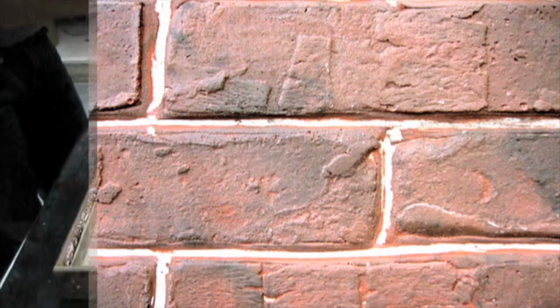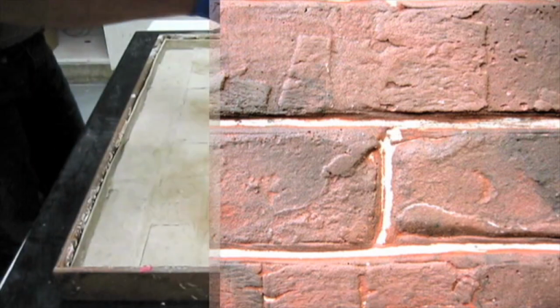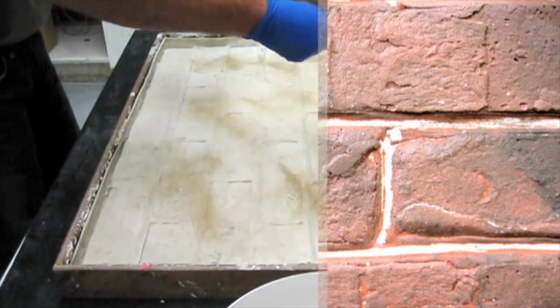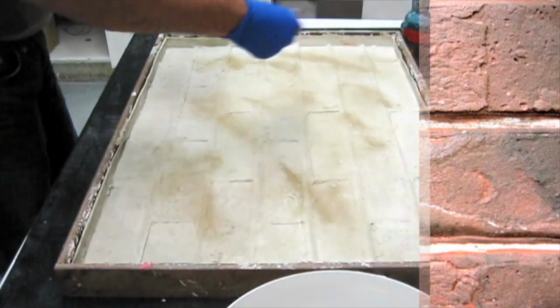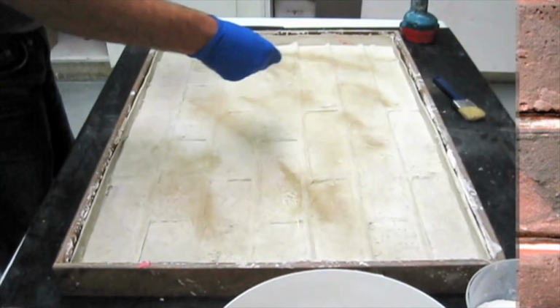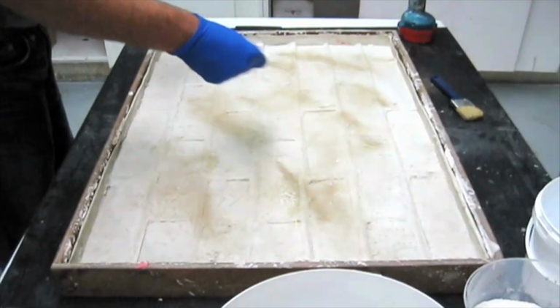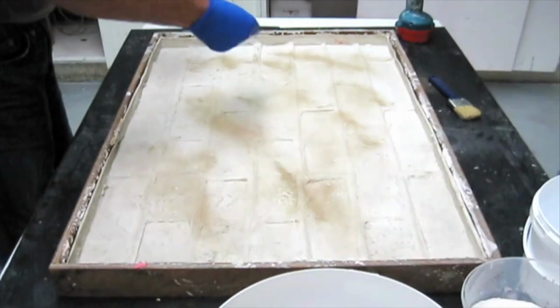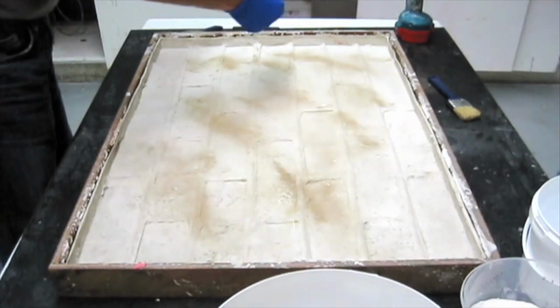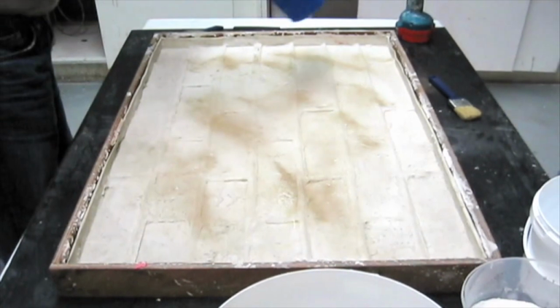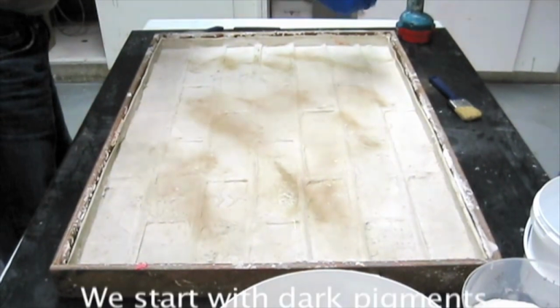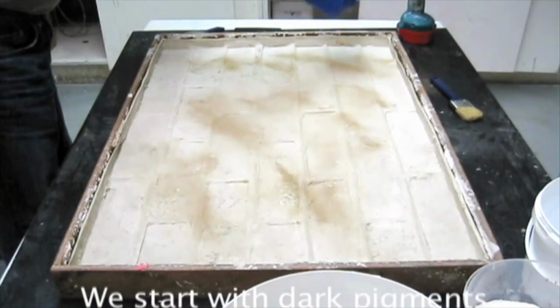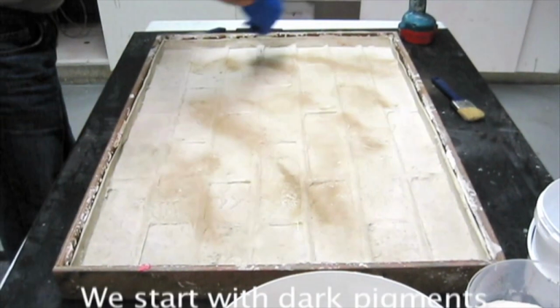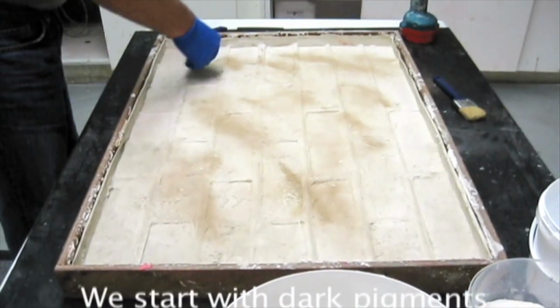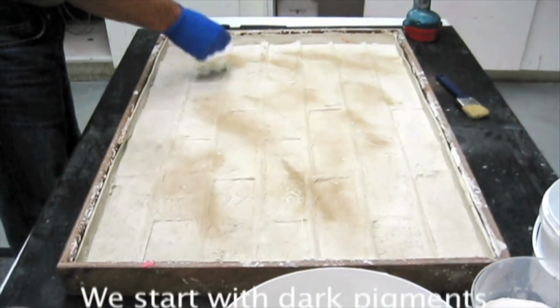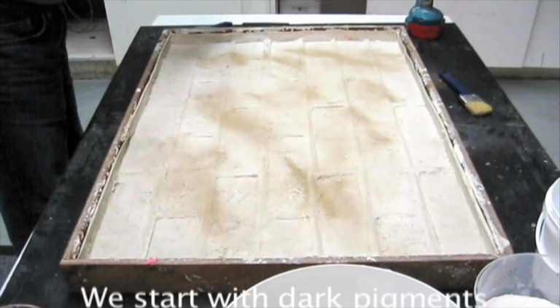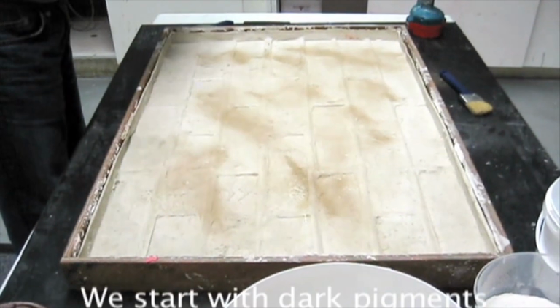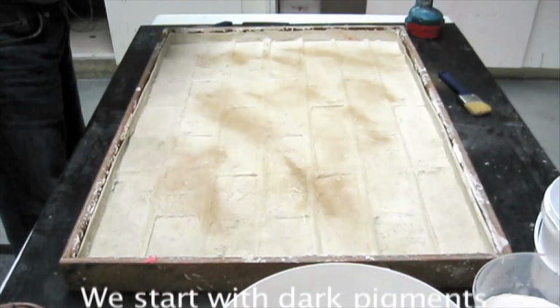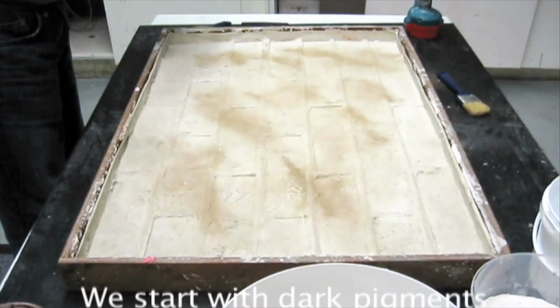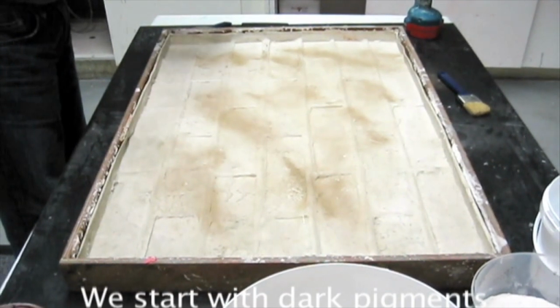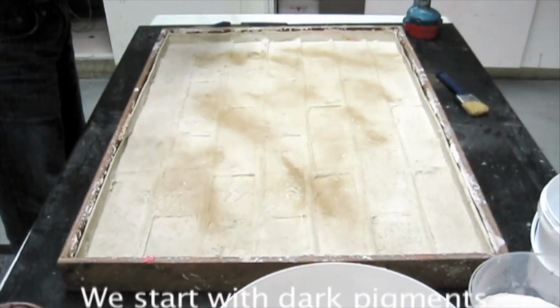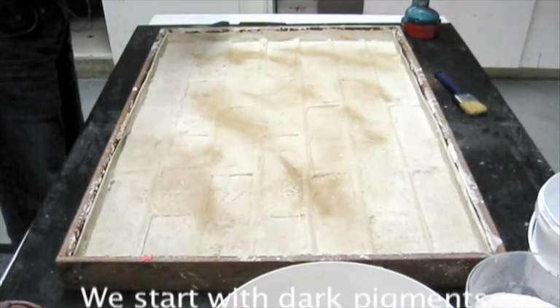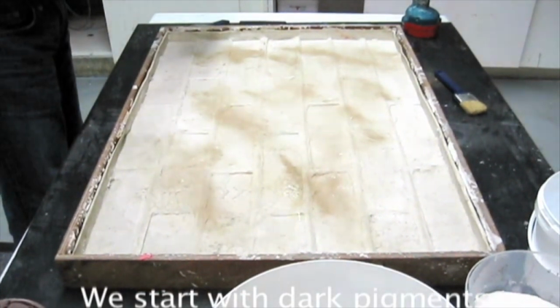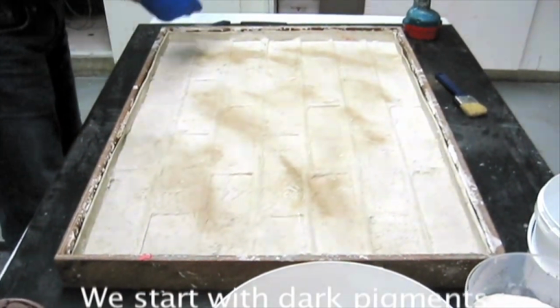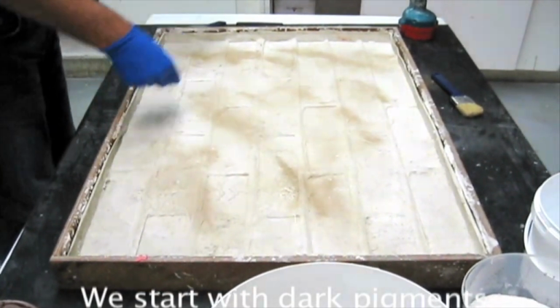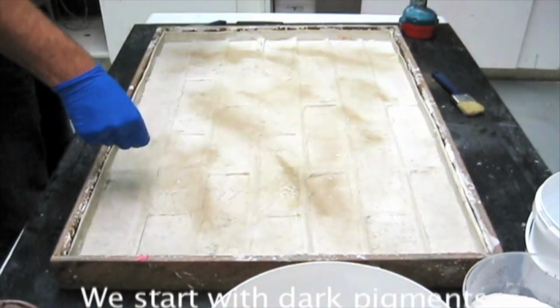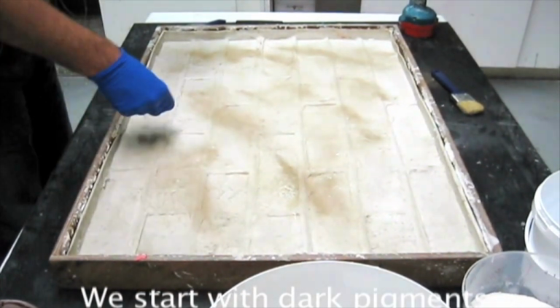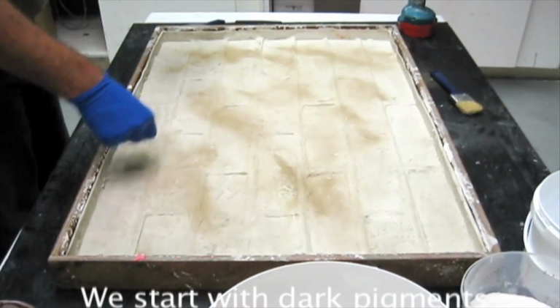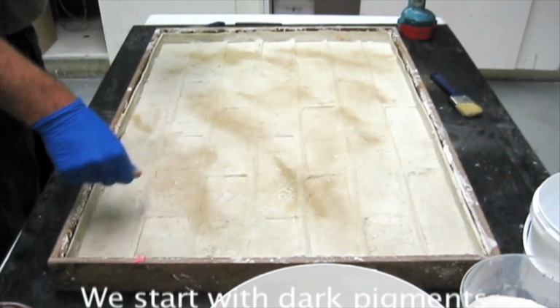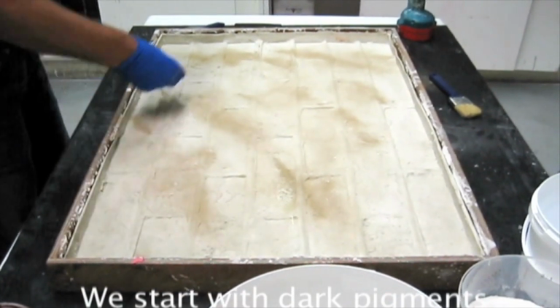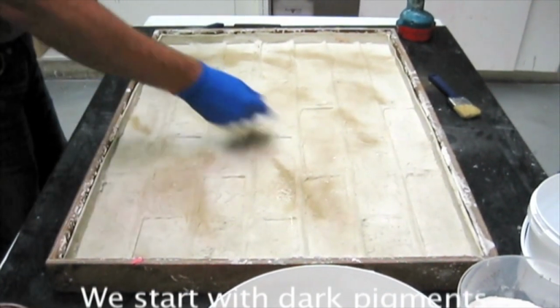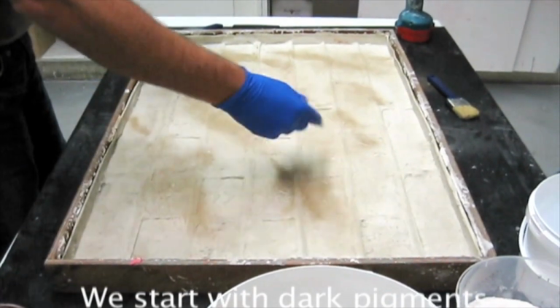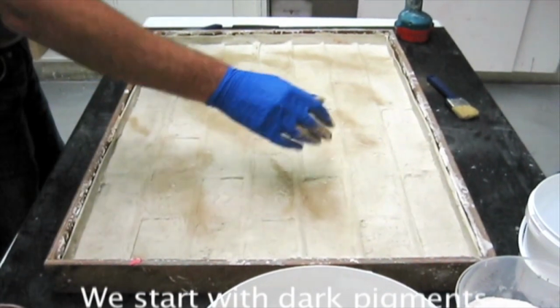Firstly, sprinkle some sand onto the mold to your liking, then spread it out over the mold with your hand.